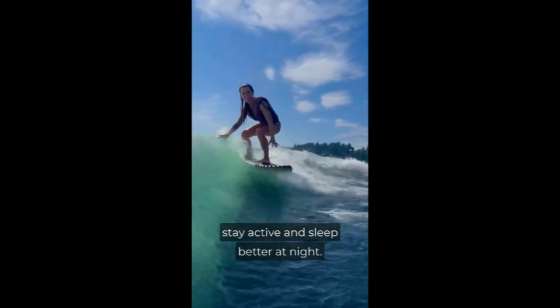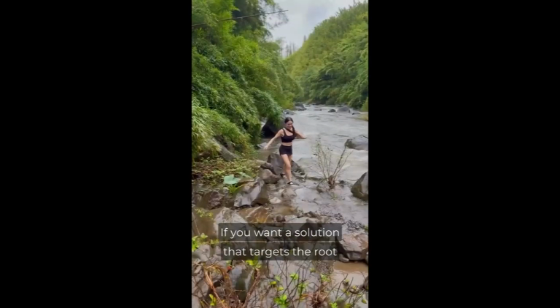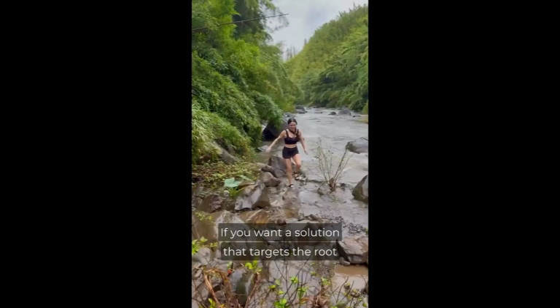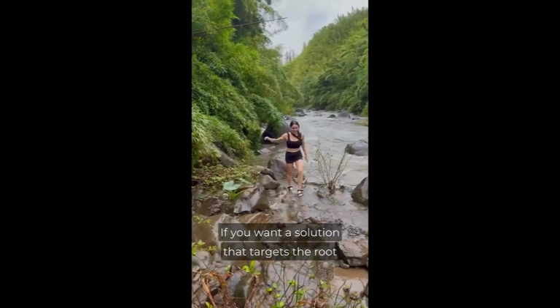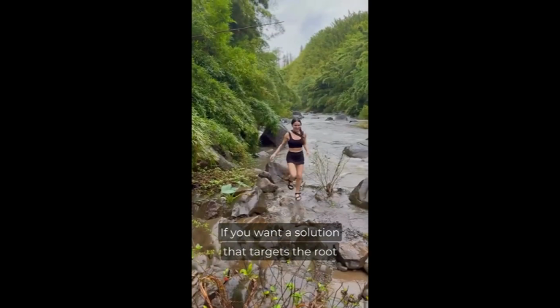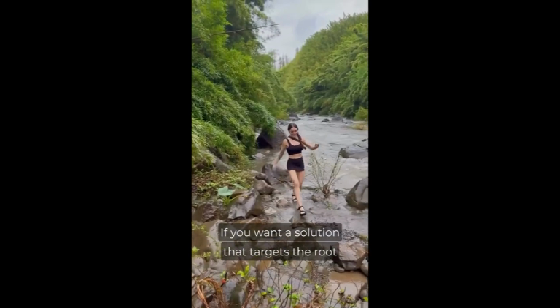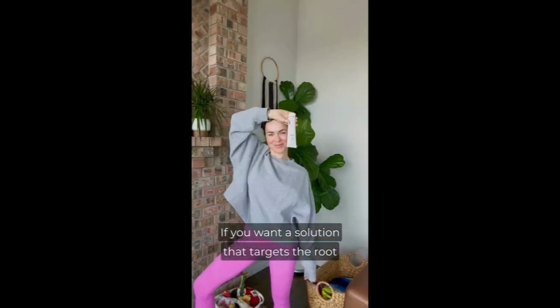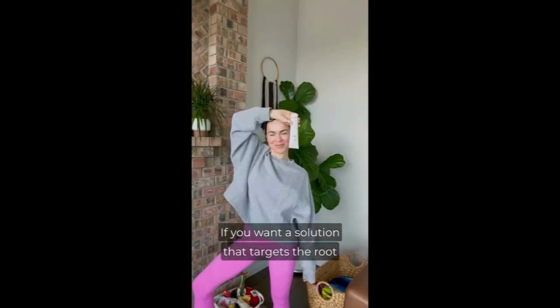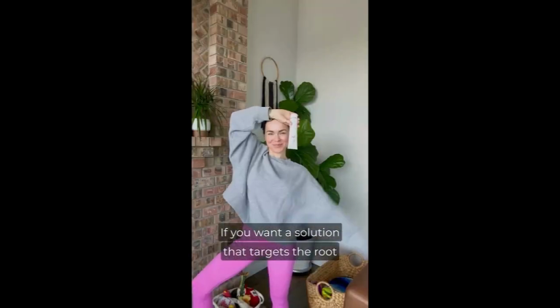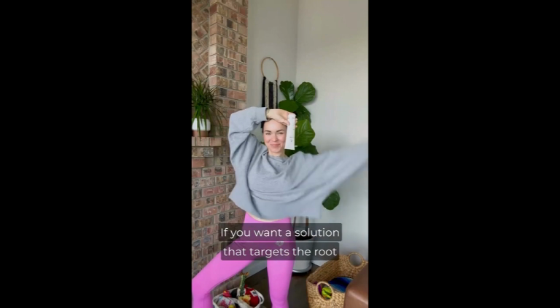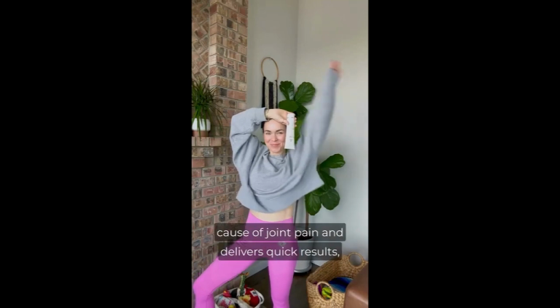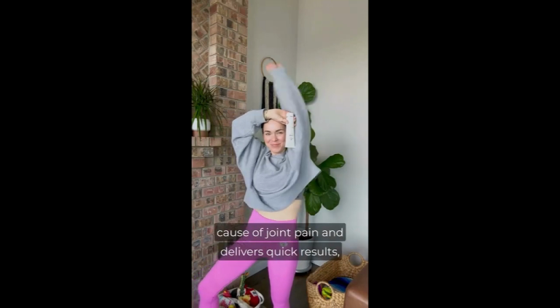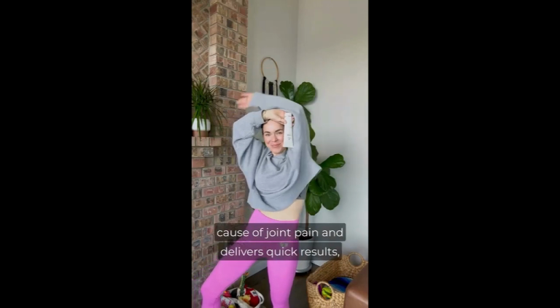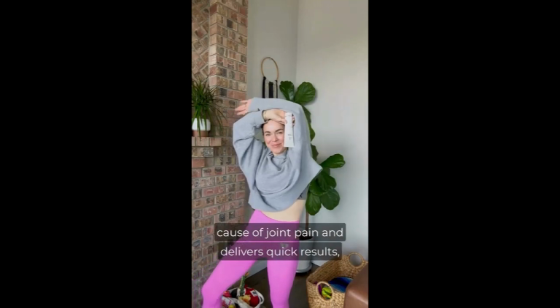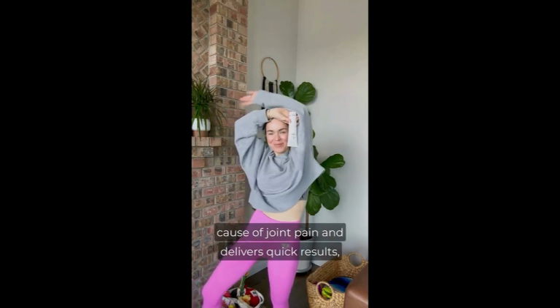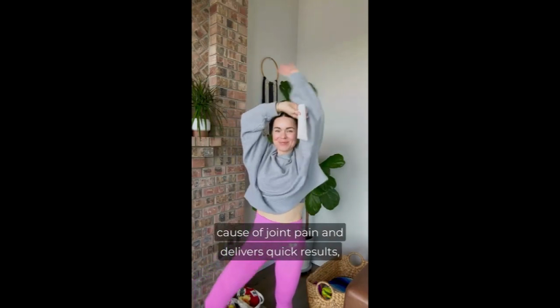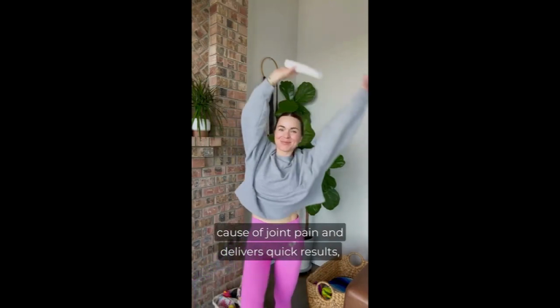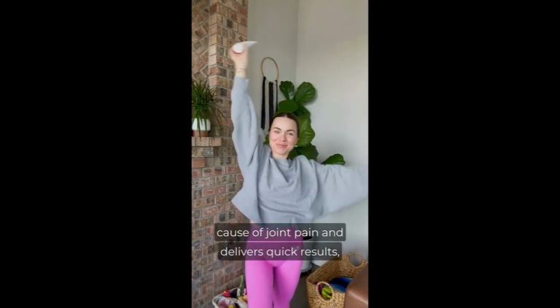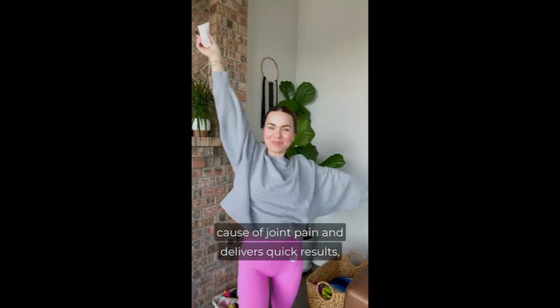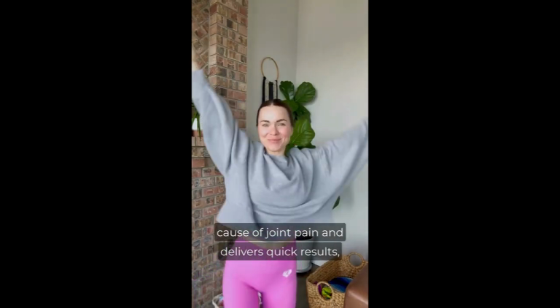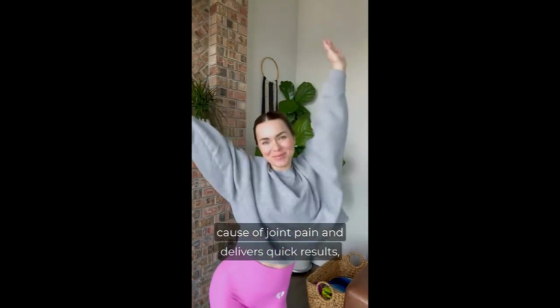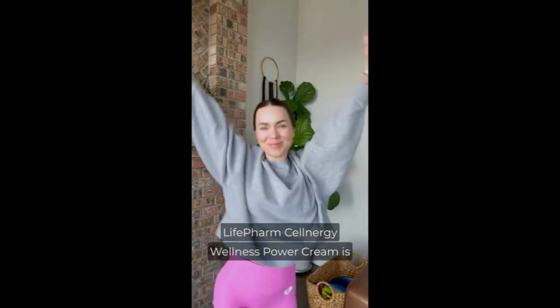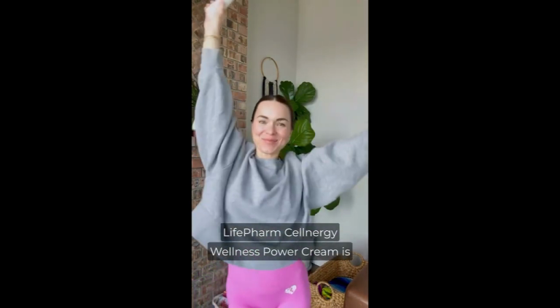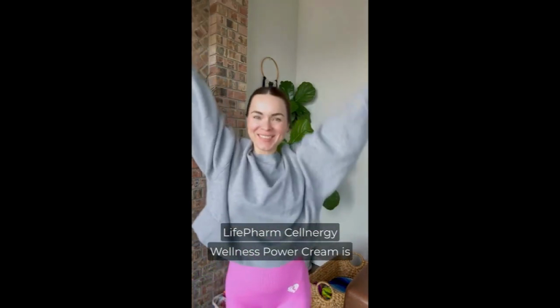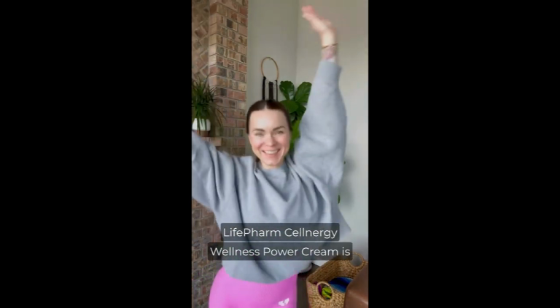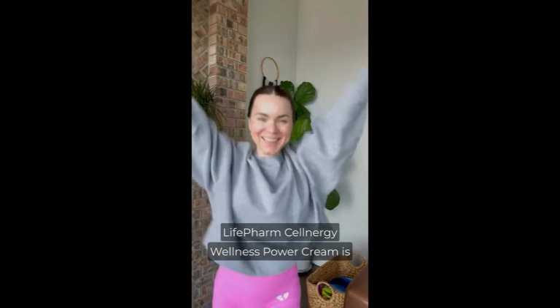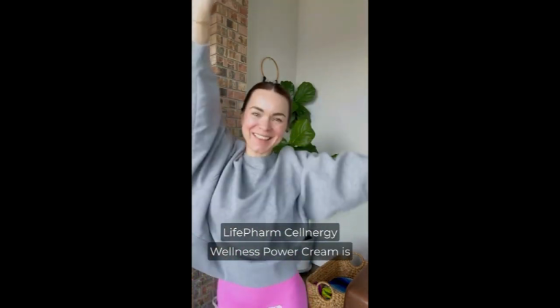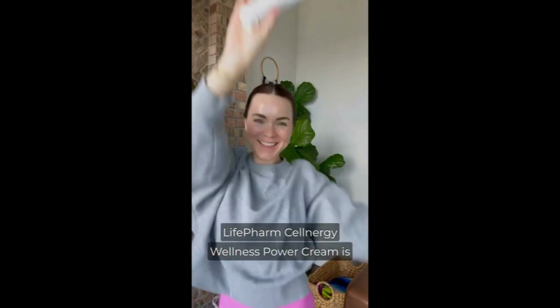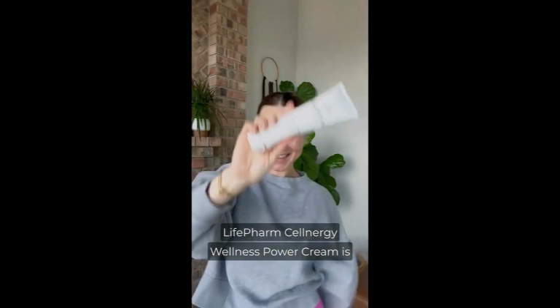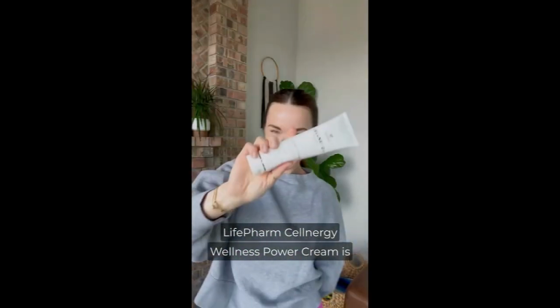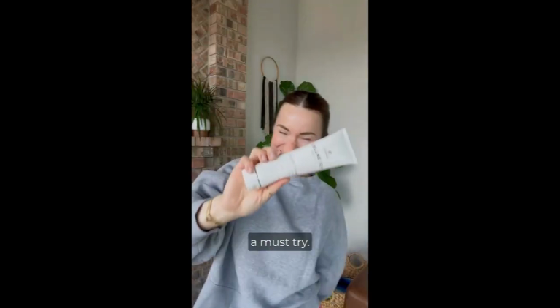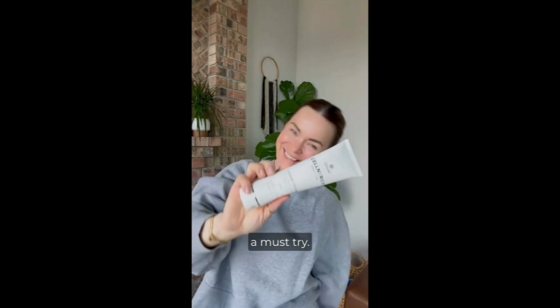If you want a solution that targets the root cause of joint pain and delivers quick results, Life Farm Cellargy Wellness Power Cream is a must try.